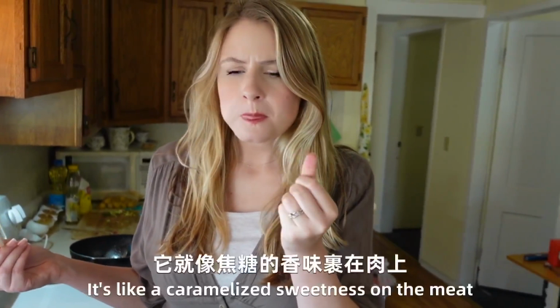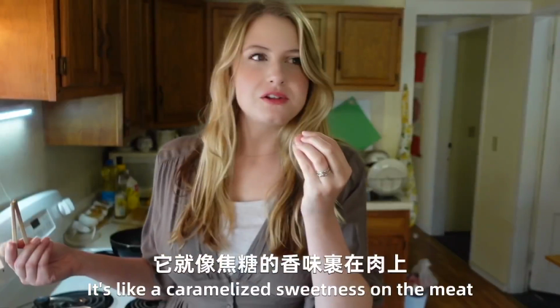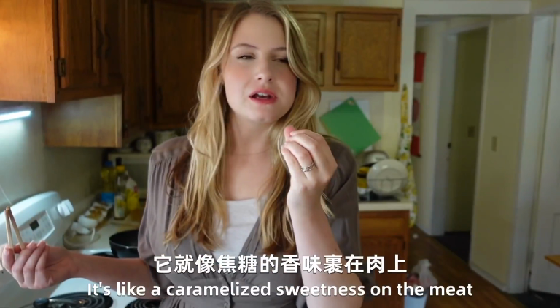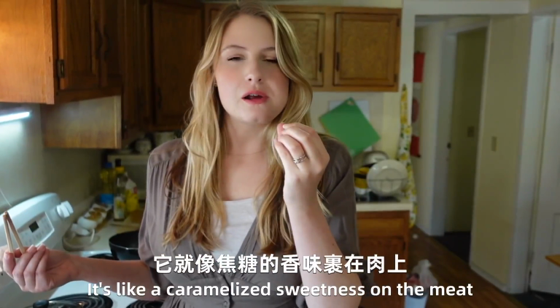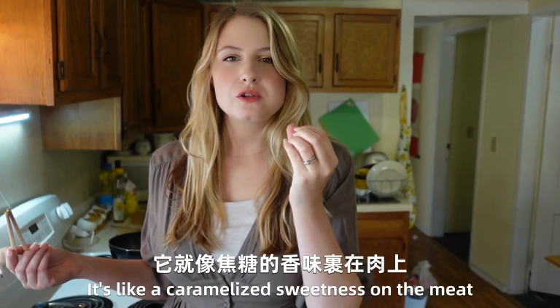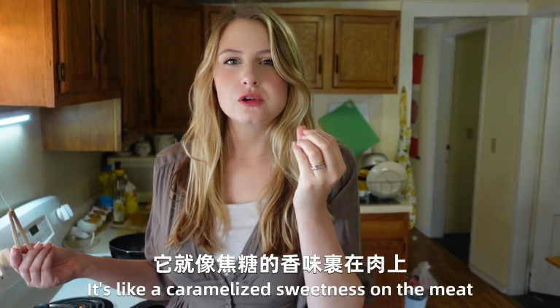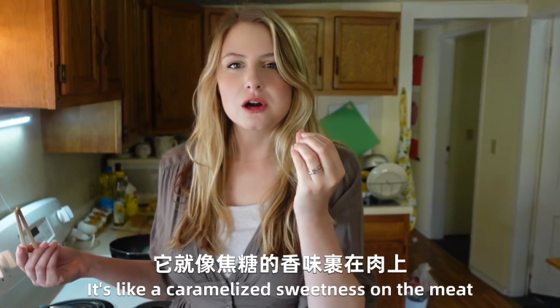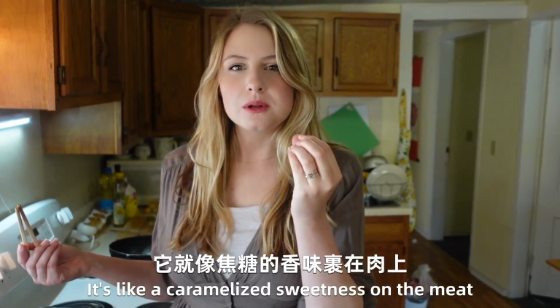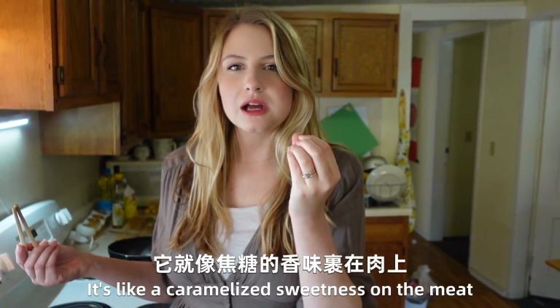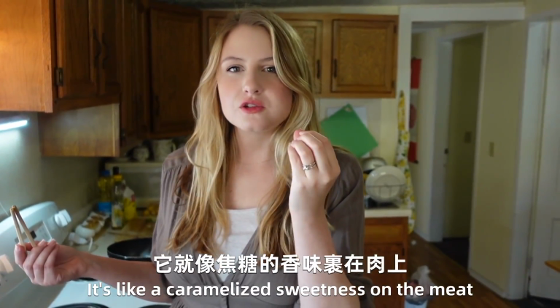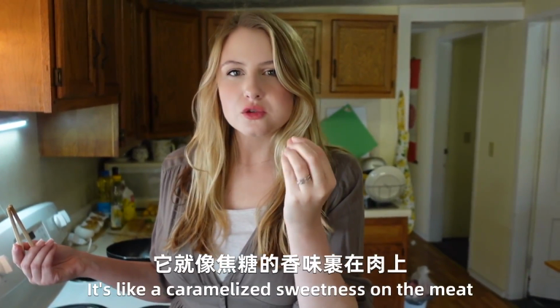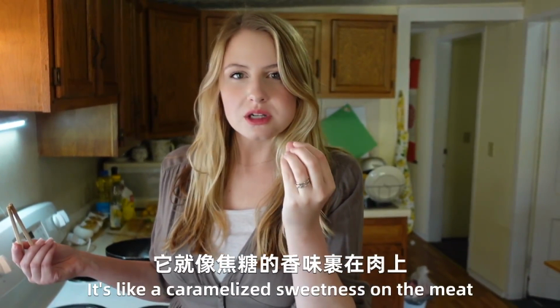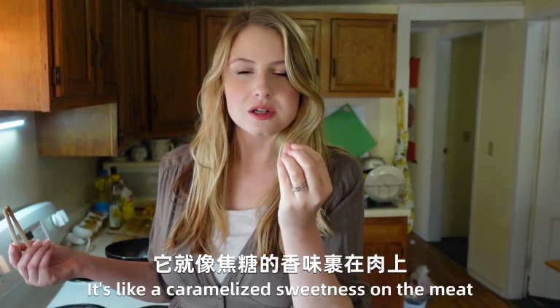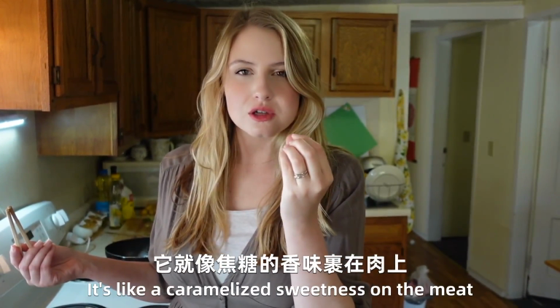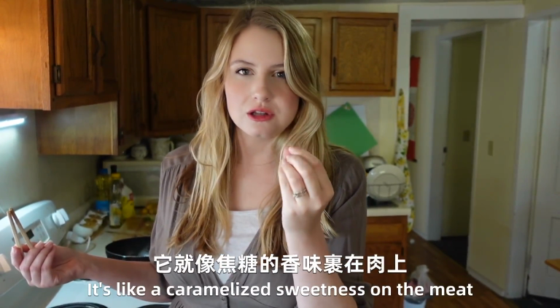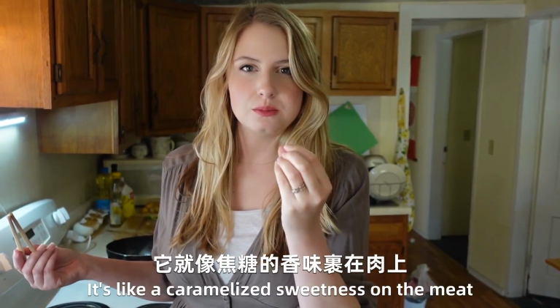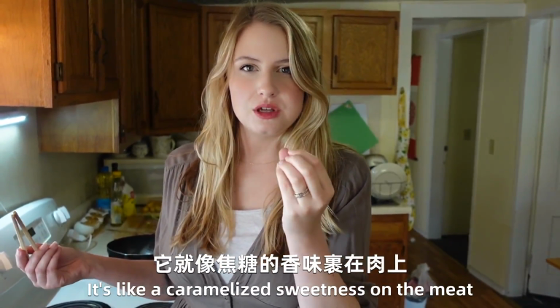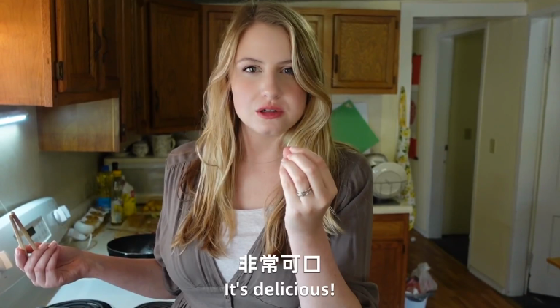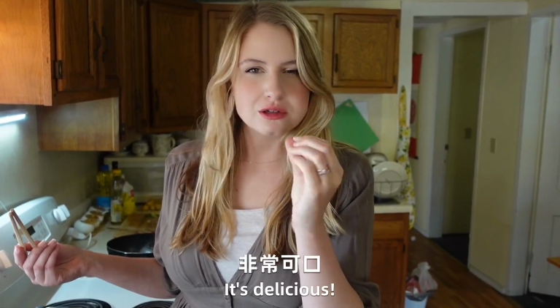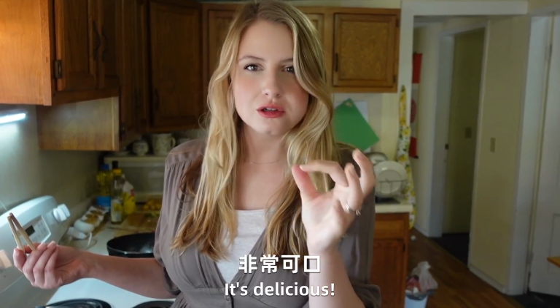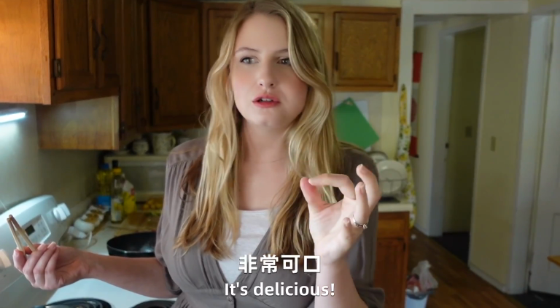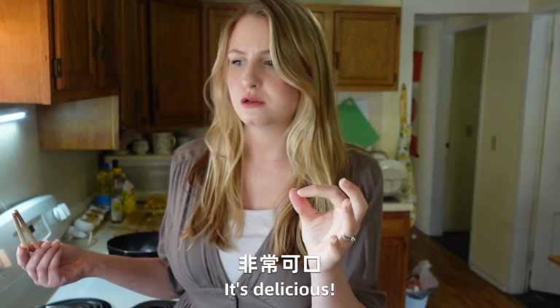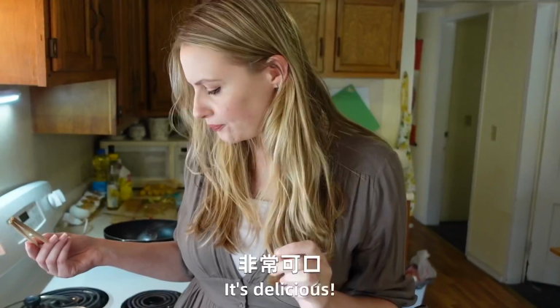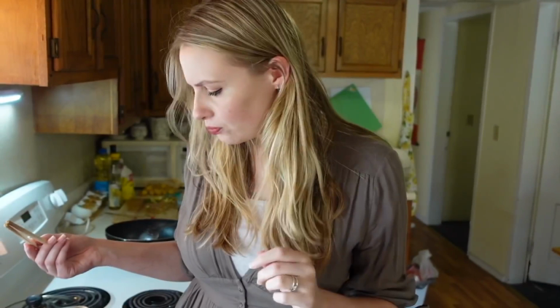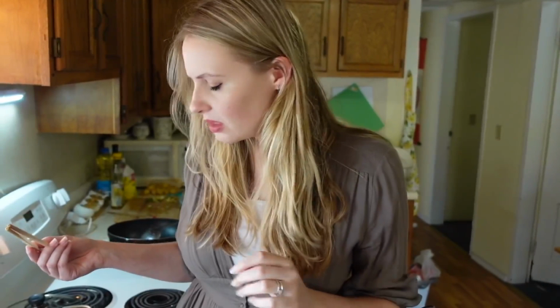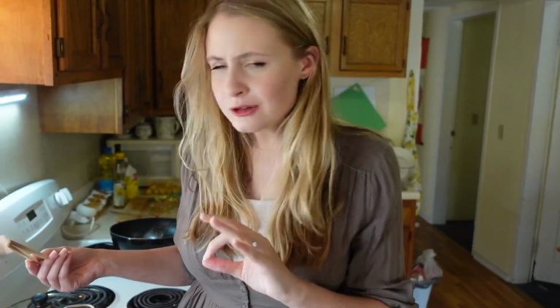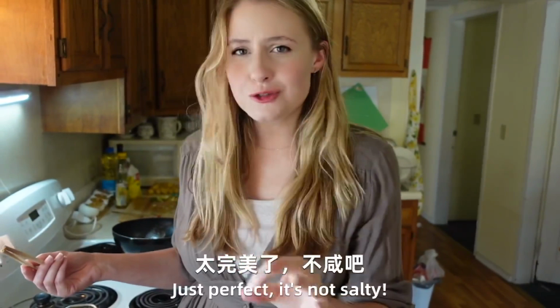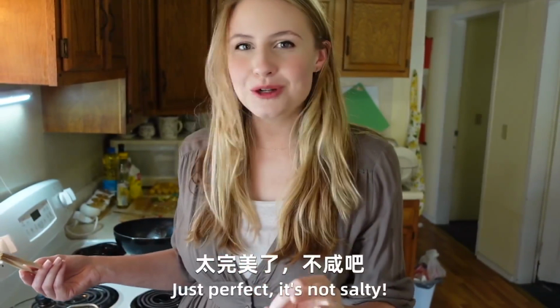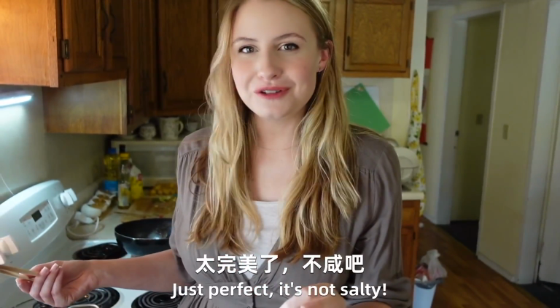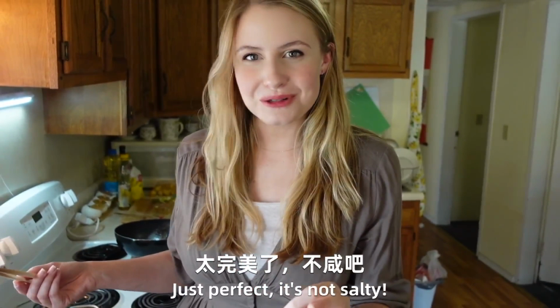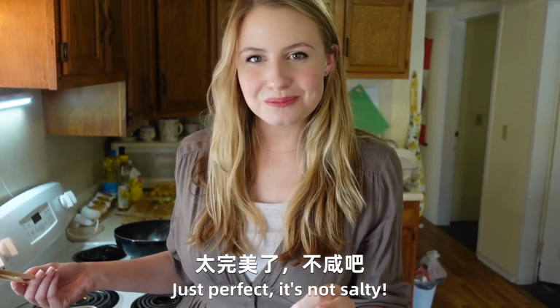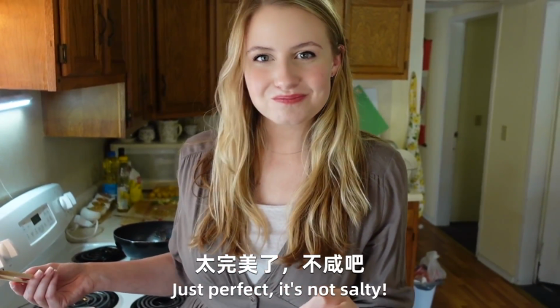It's like a caramelized sweetness on the meat. It's delicious. It's perfect.